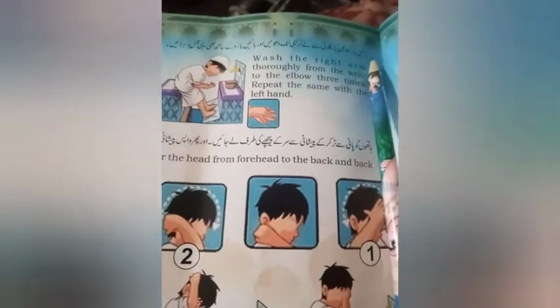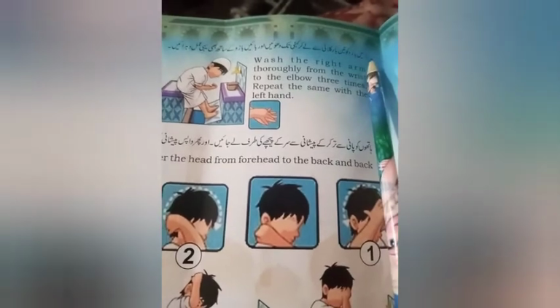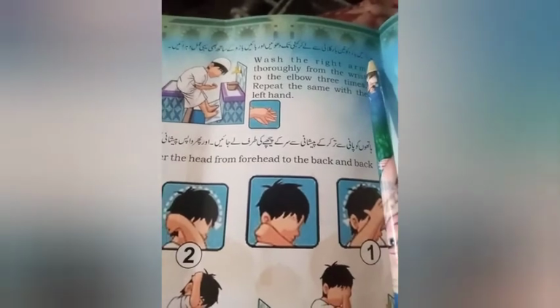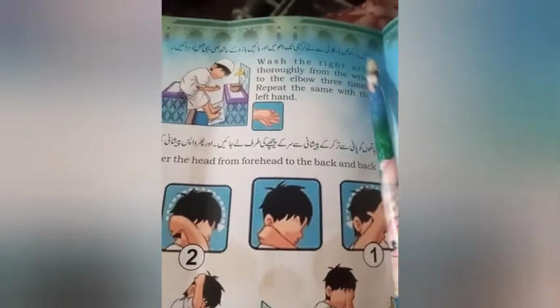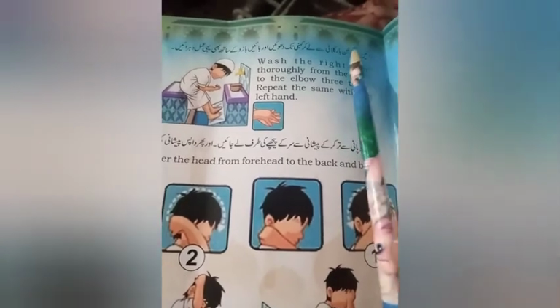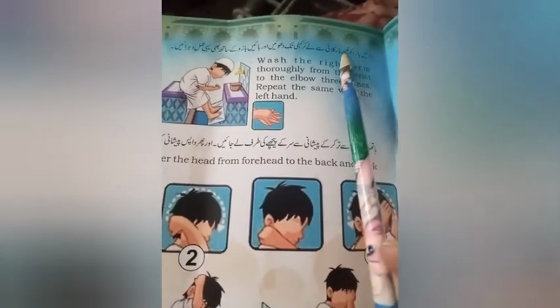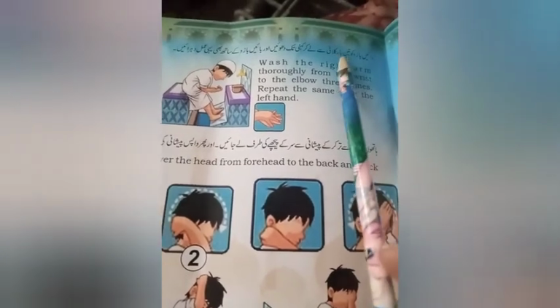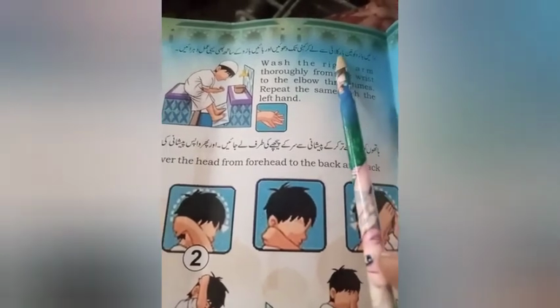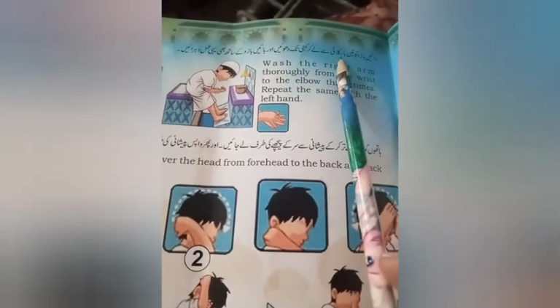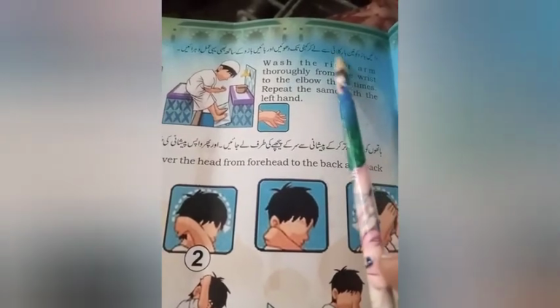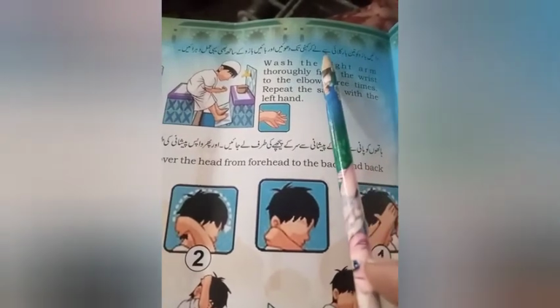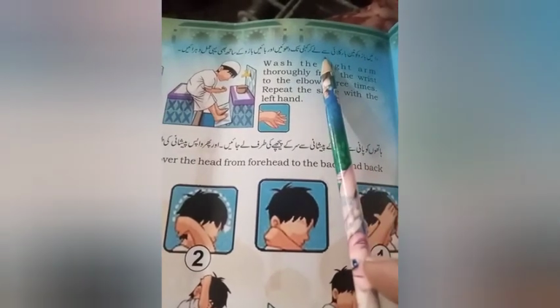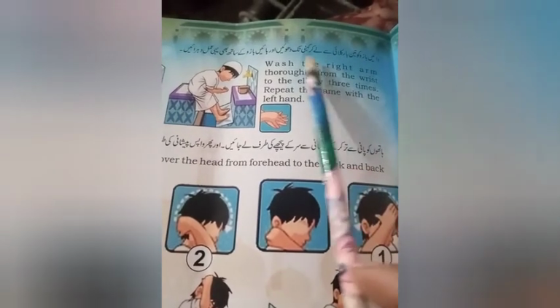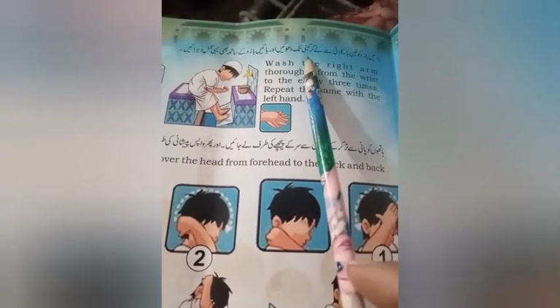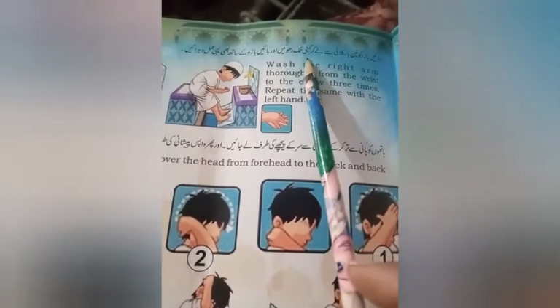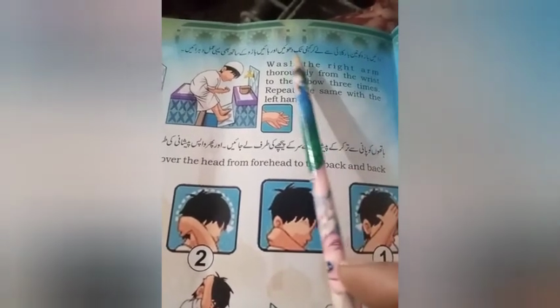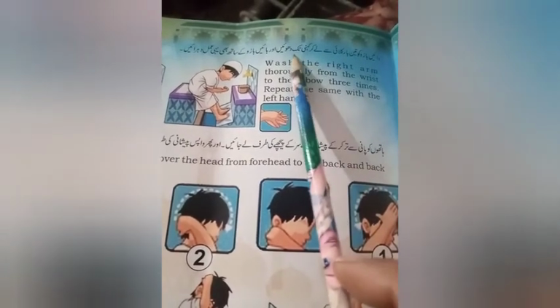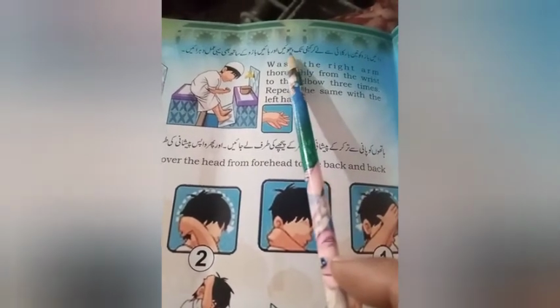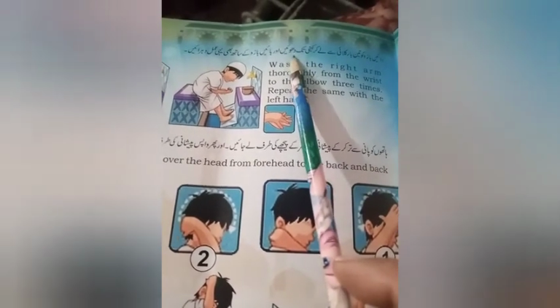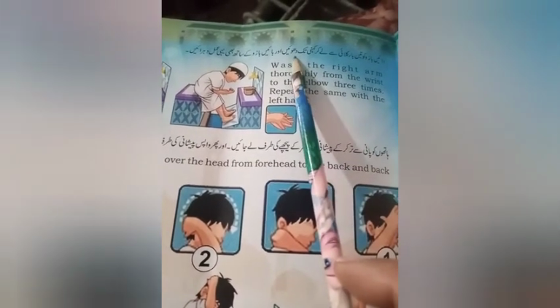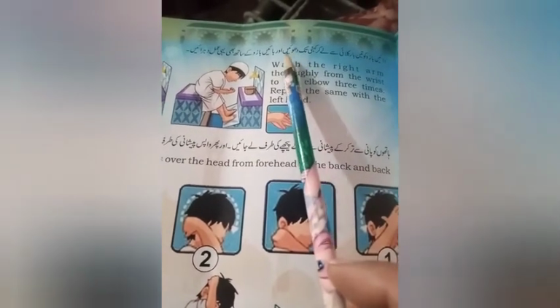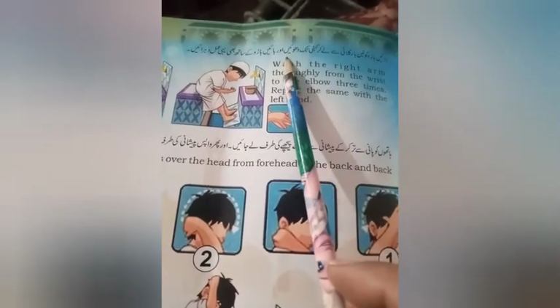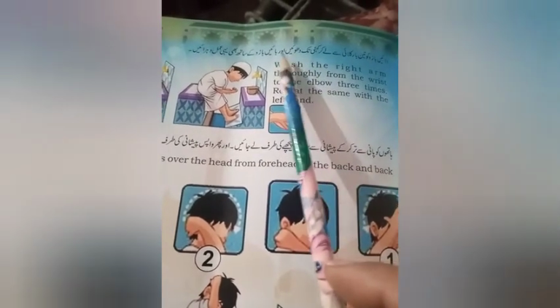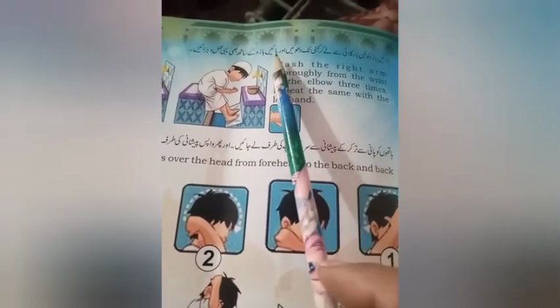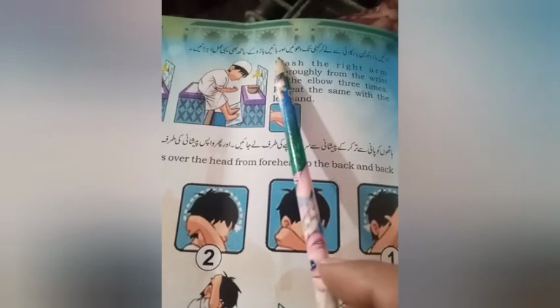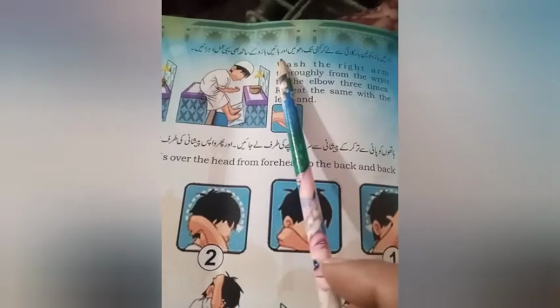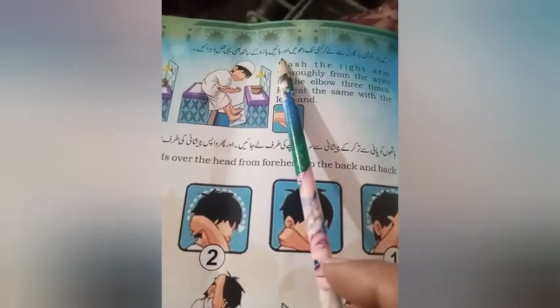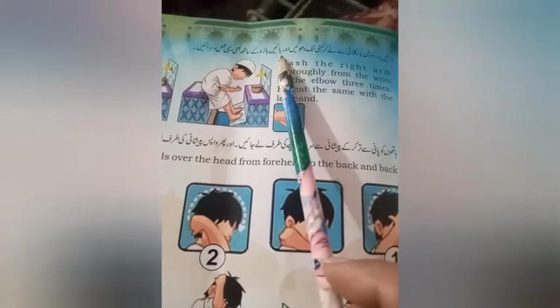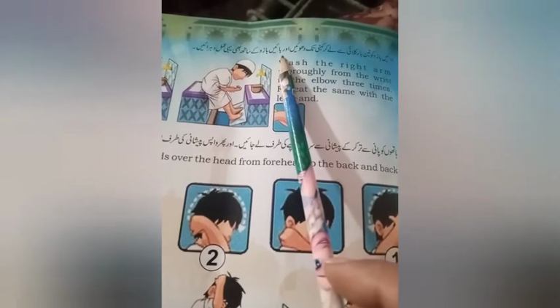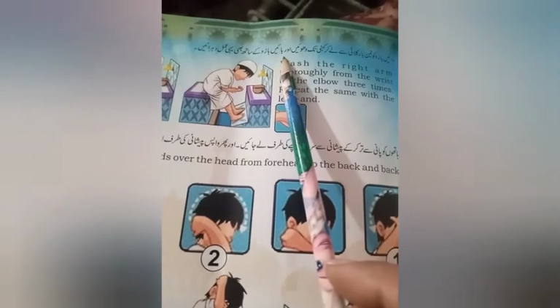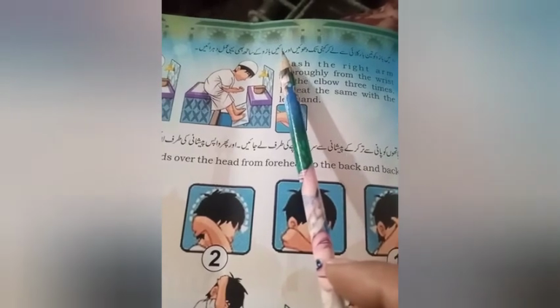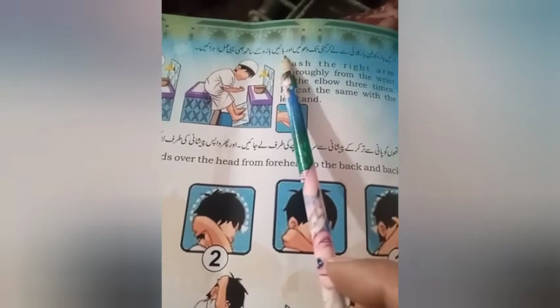دائیں بازو کو تین بار کلائی سے لے کر کونی تک دھوئیں، پھر اسی طرح بائیں بازو کو بھی تین بار دھوئیں۔